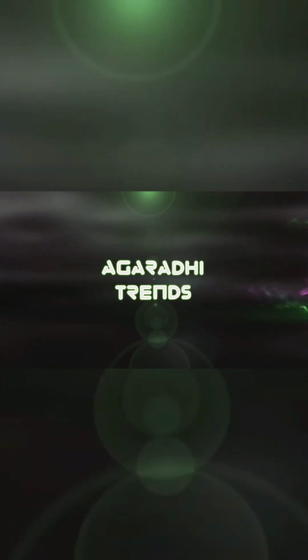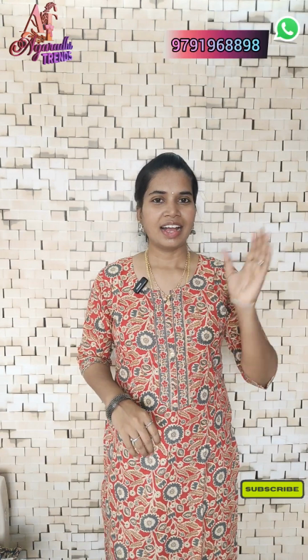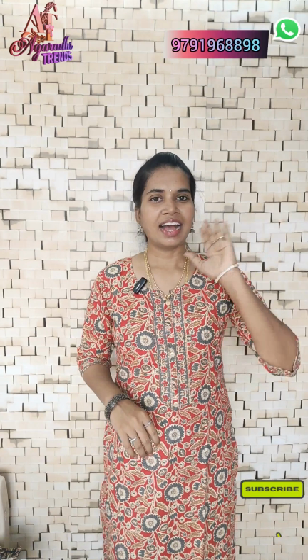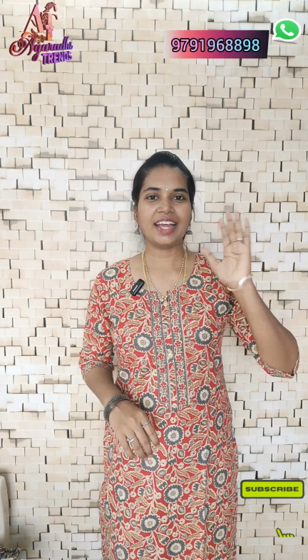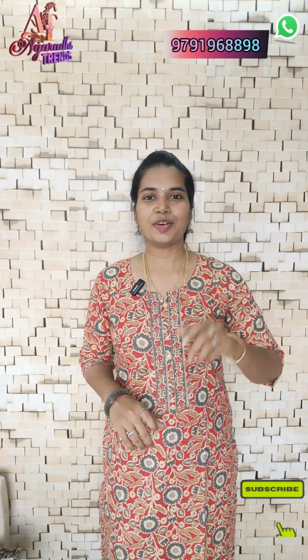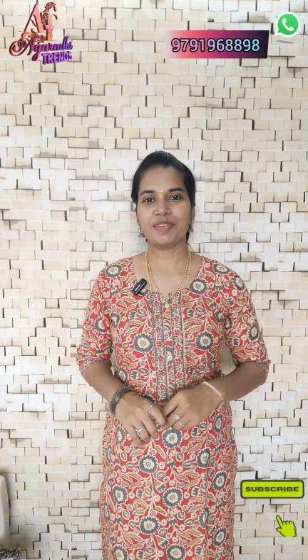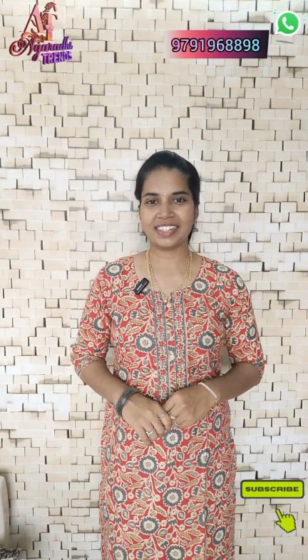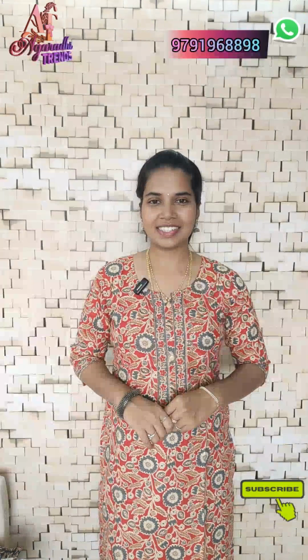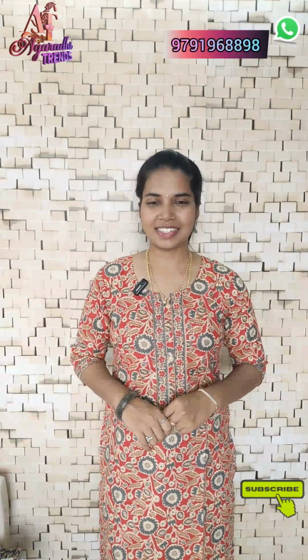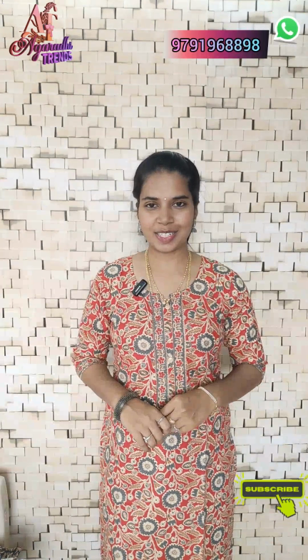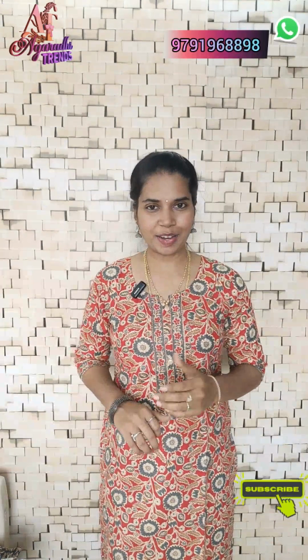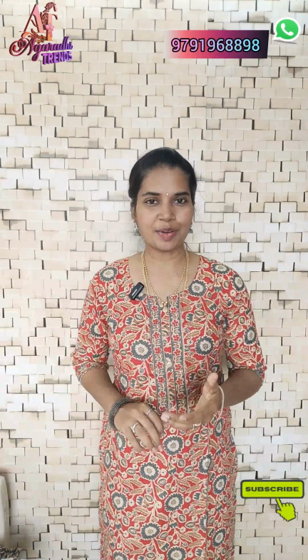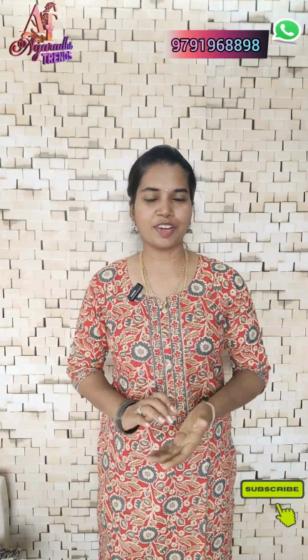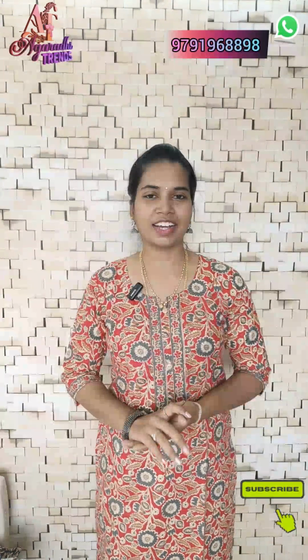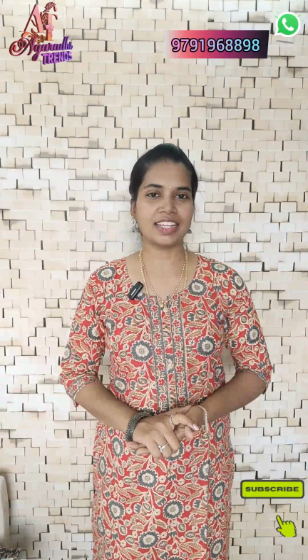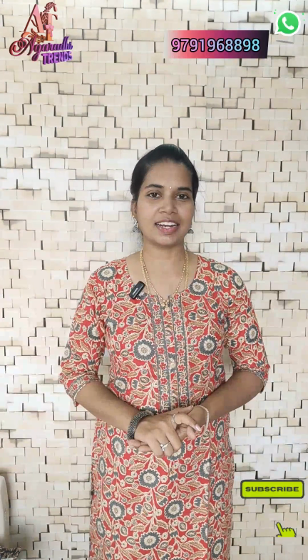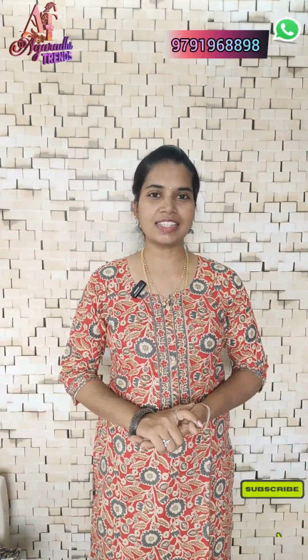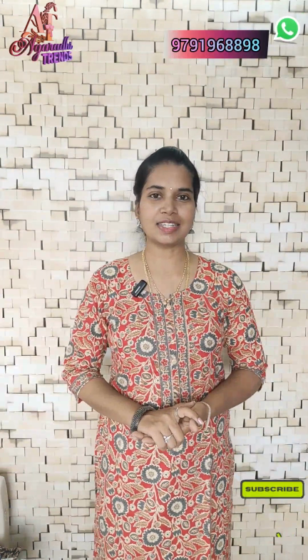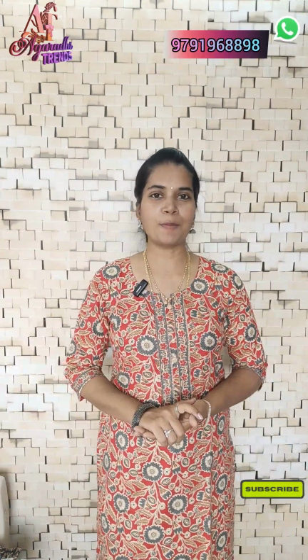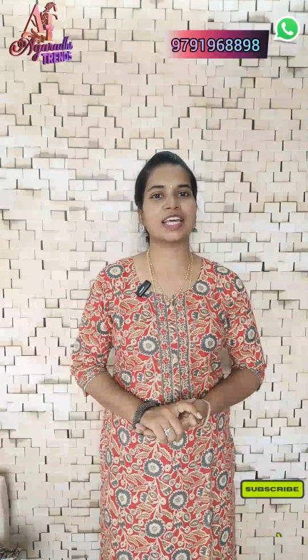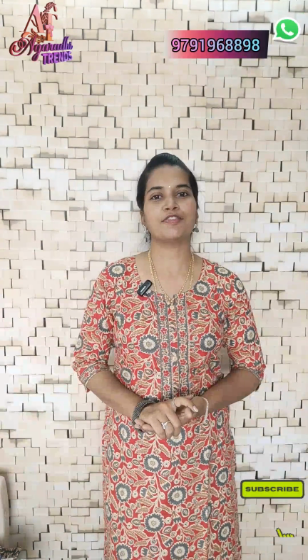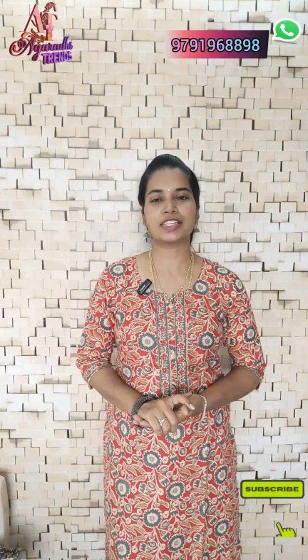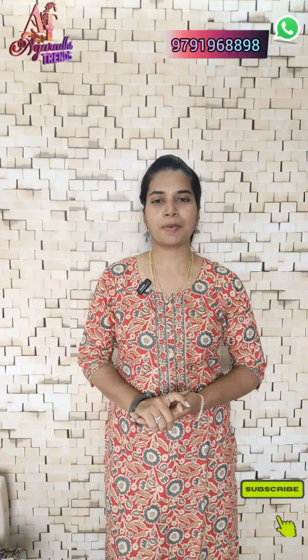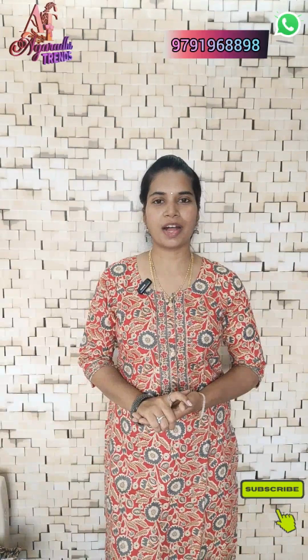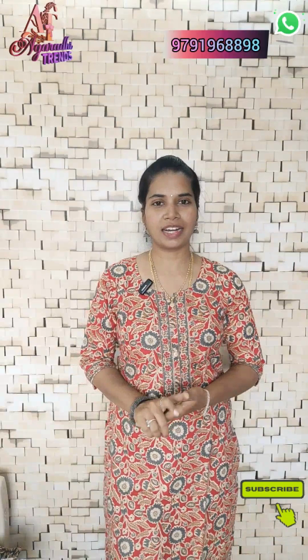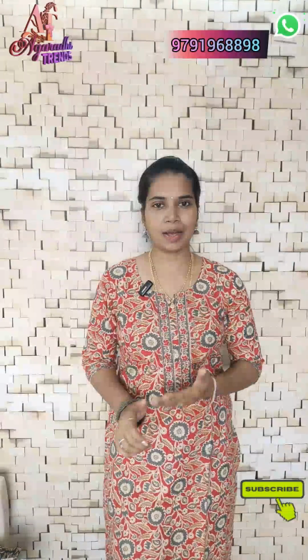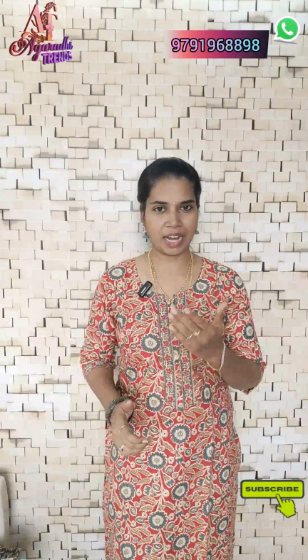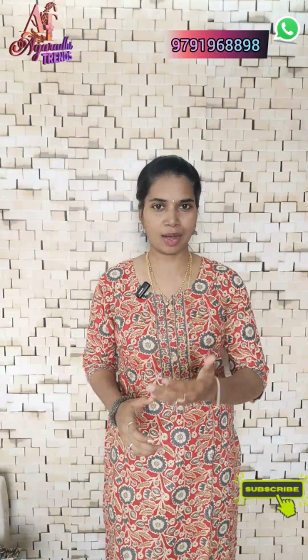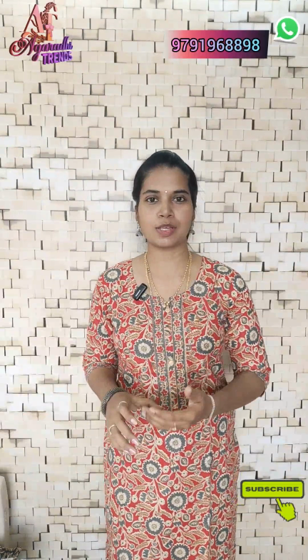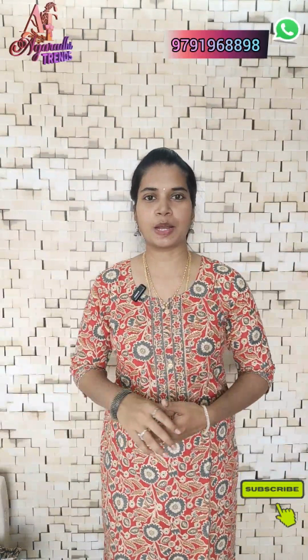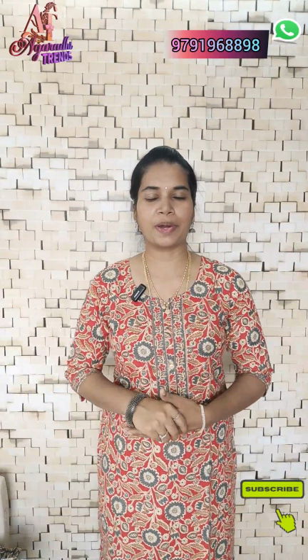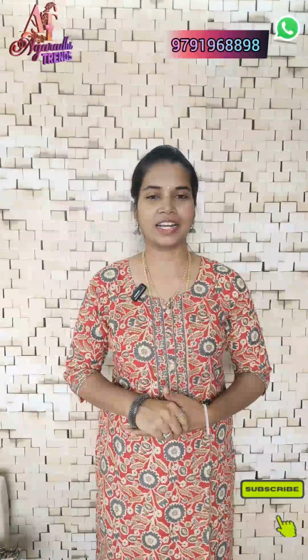Hi, hello my dear sisters, welcome to Agarathi Trends. If you are watching for the first time, please subscribe to our channel.